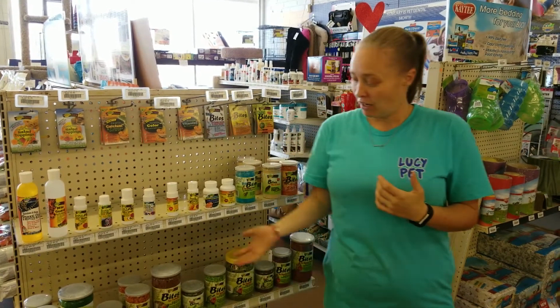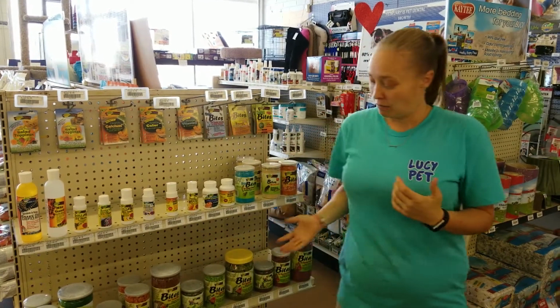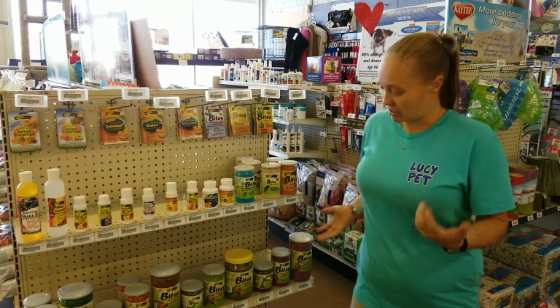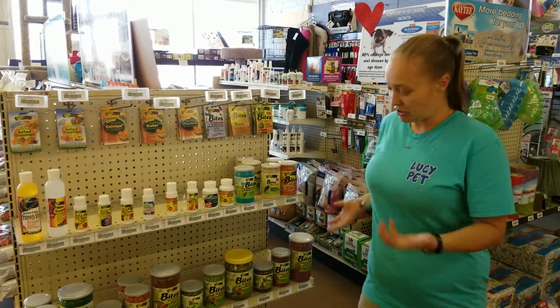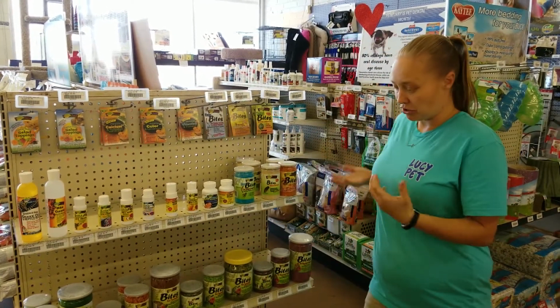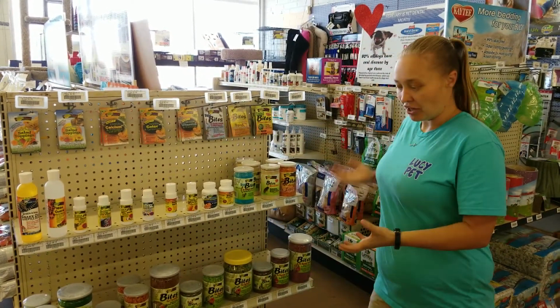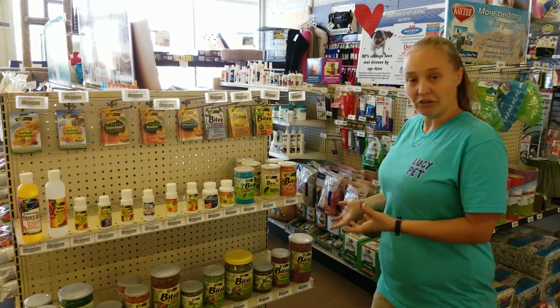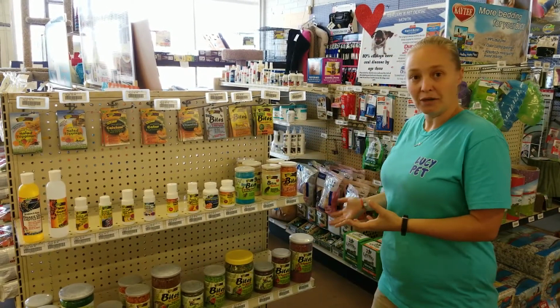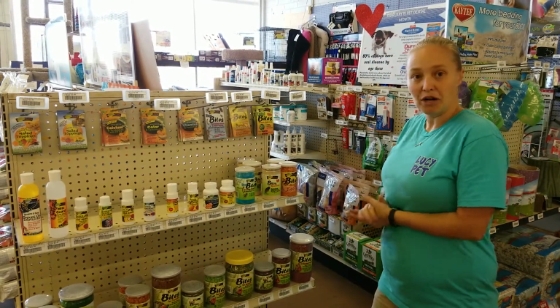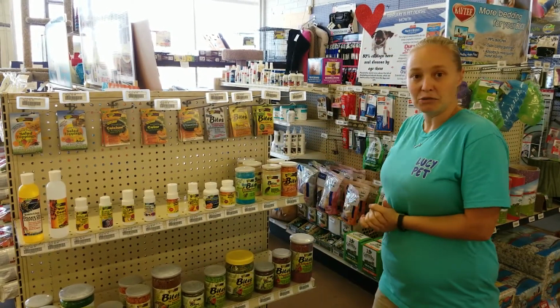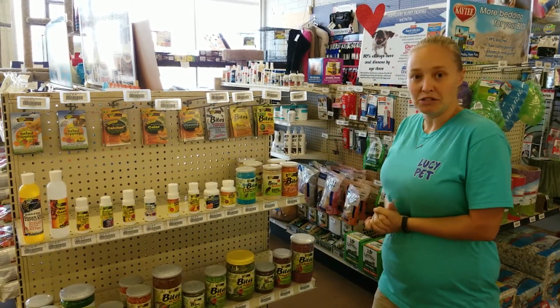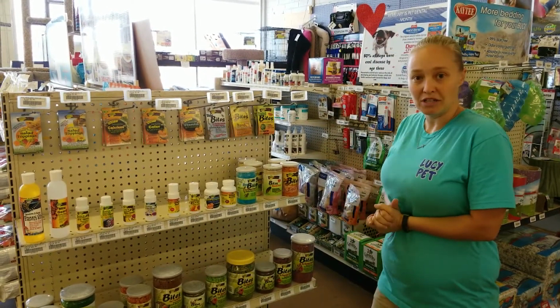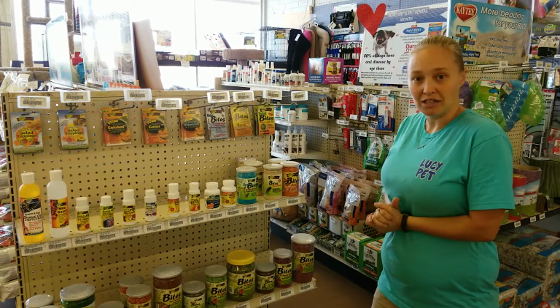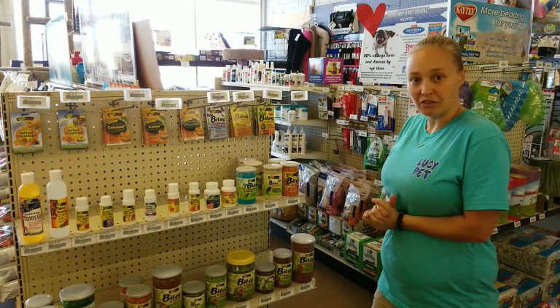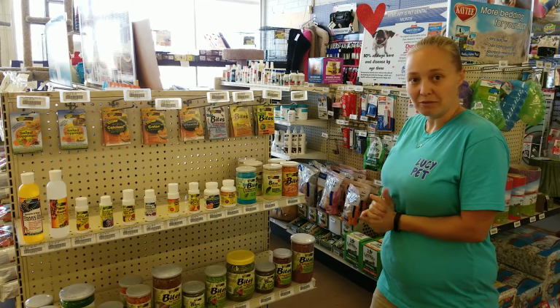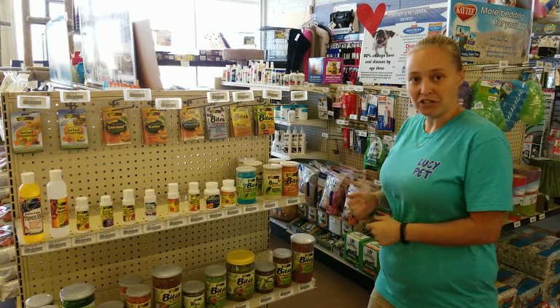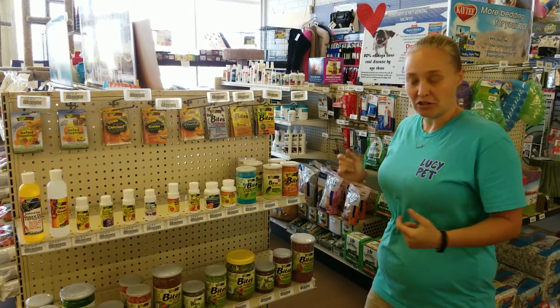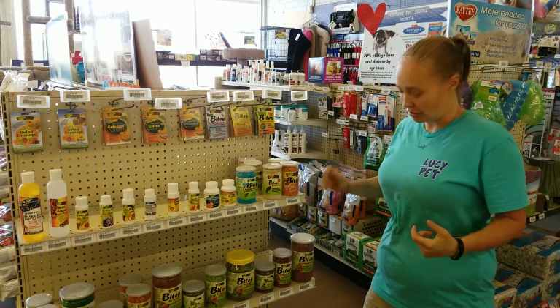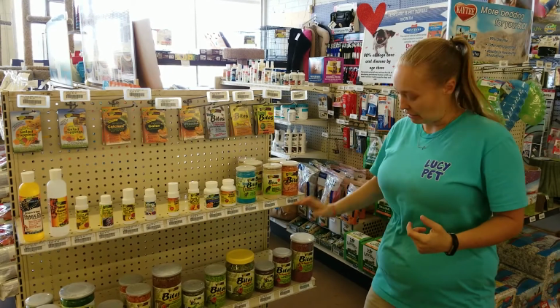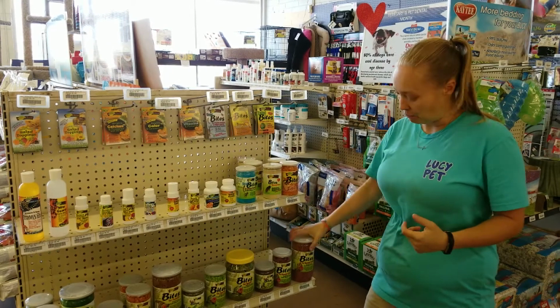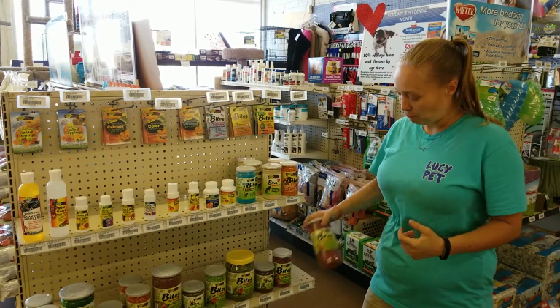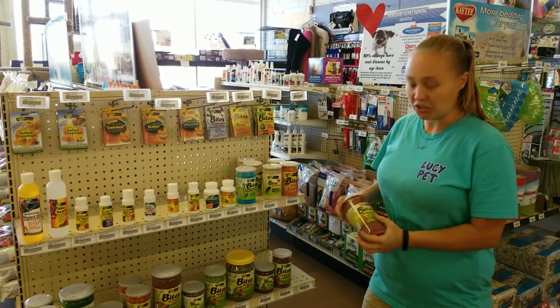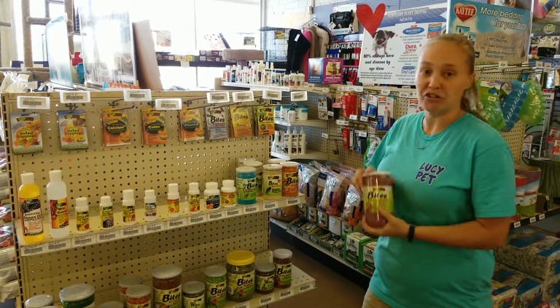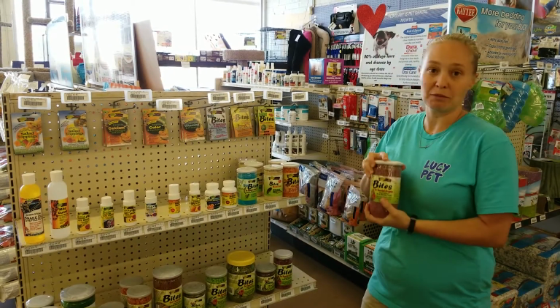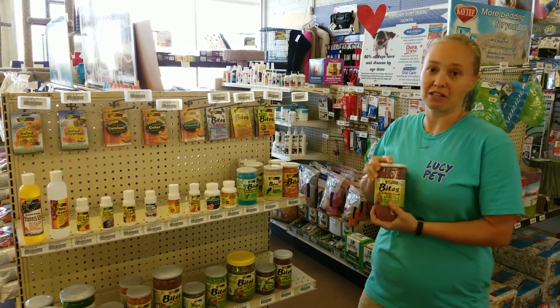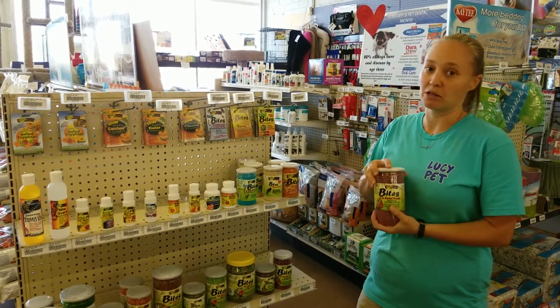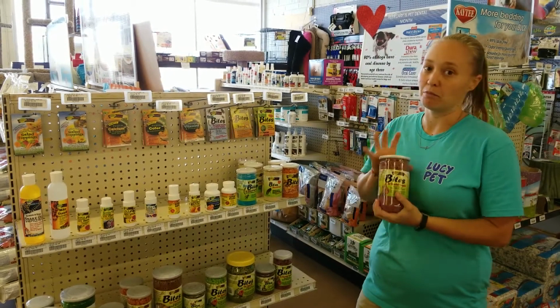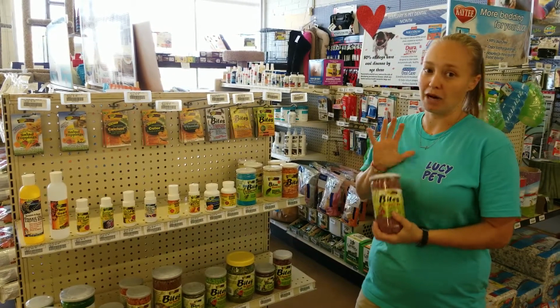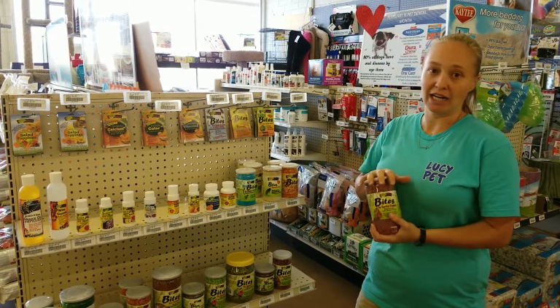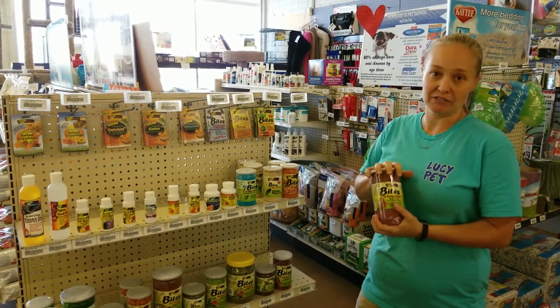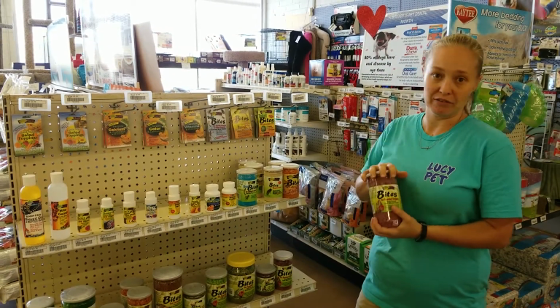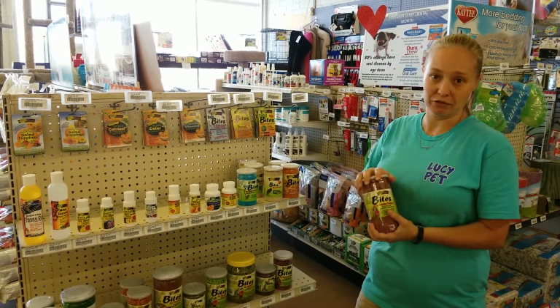Not to mention all the other great products we sell from Nature Zone. Bearded Dragon Bites are my guys' favorite food.